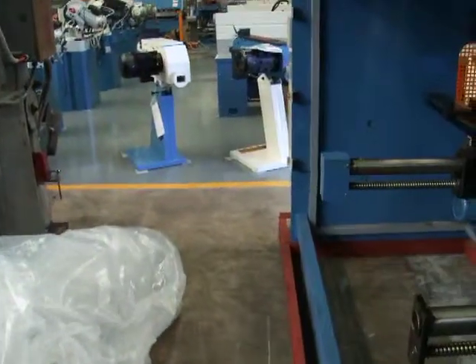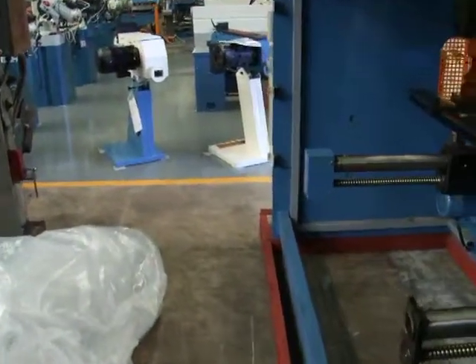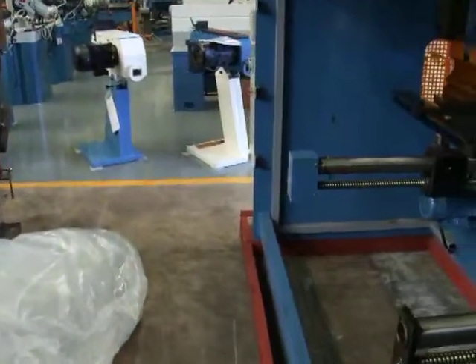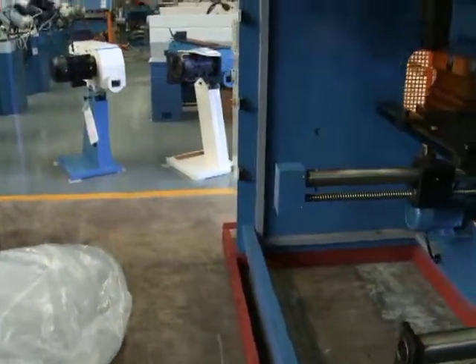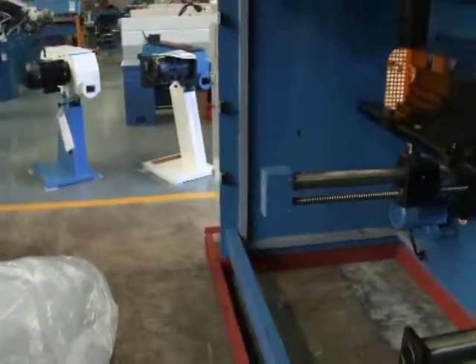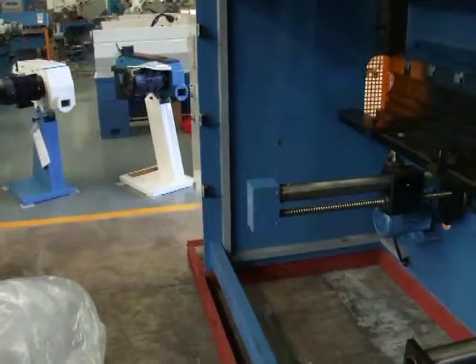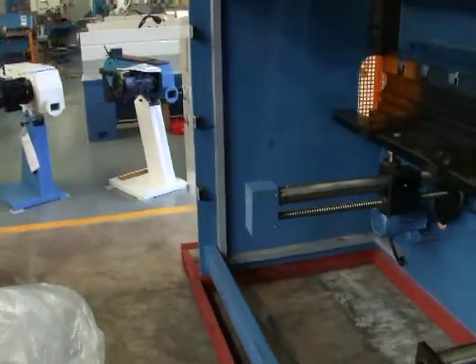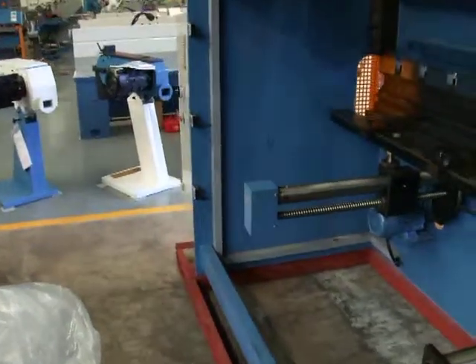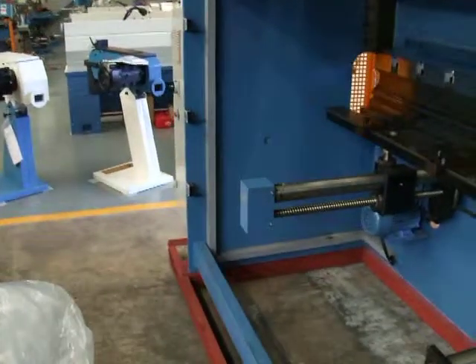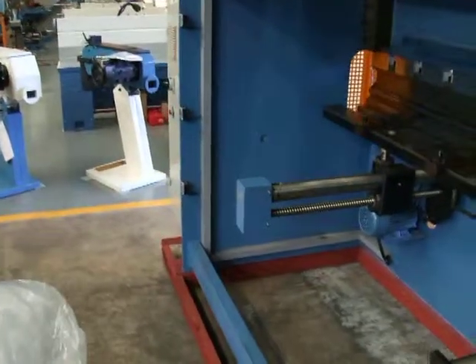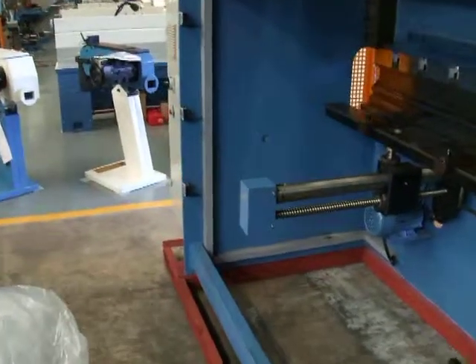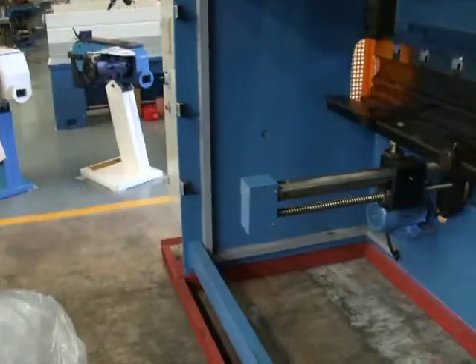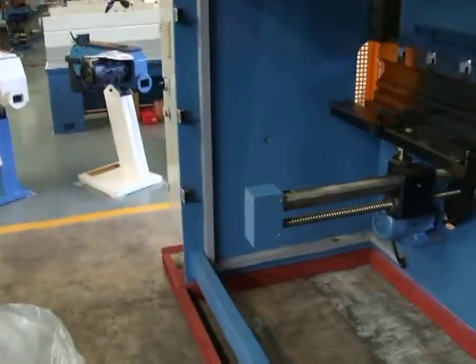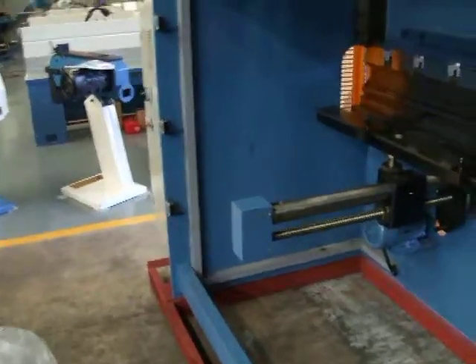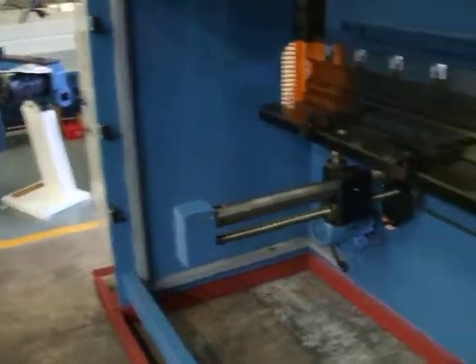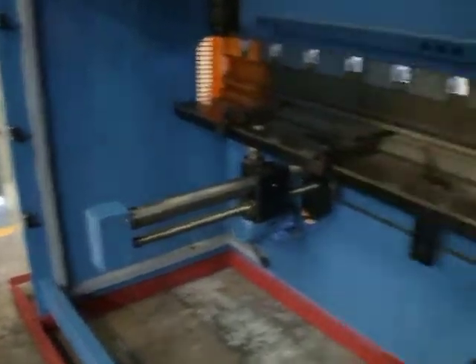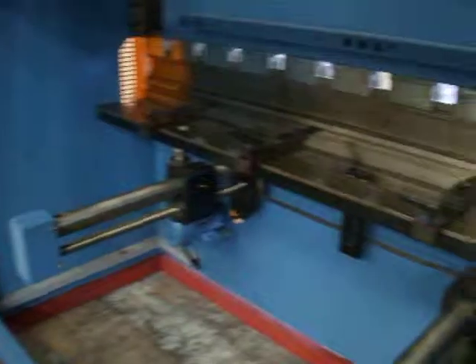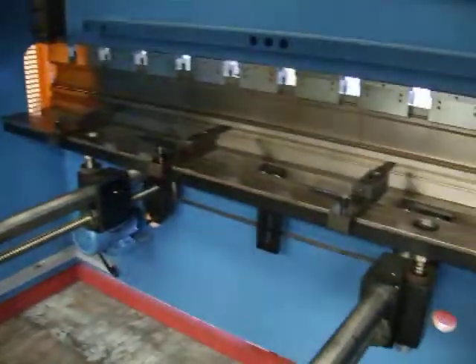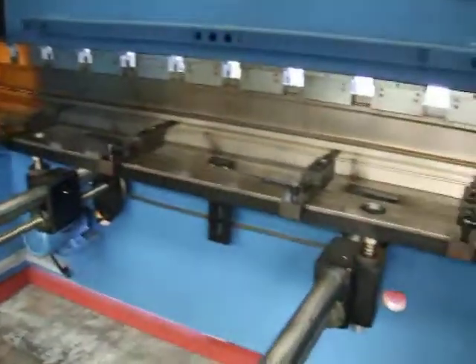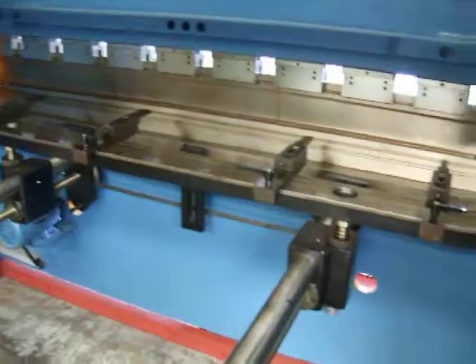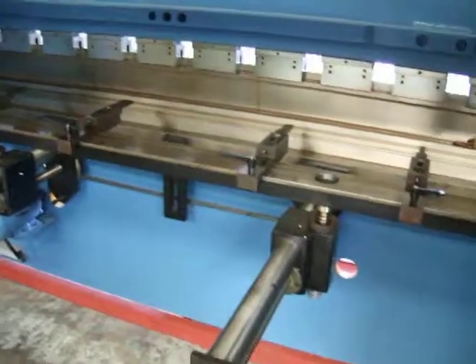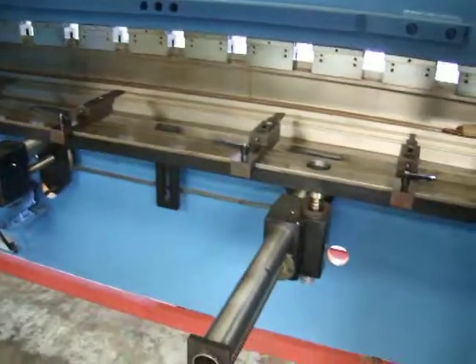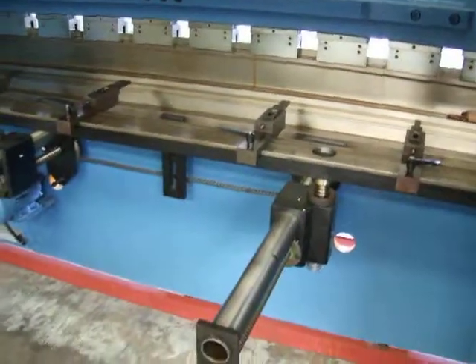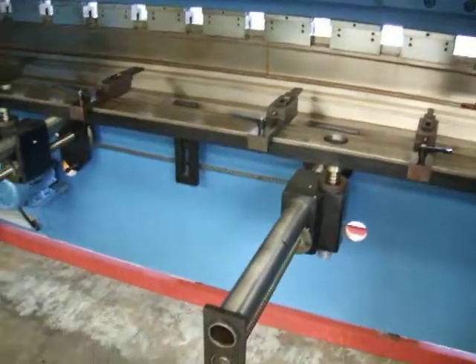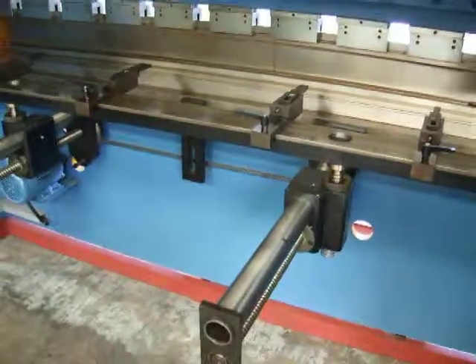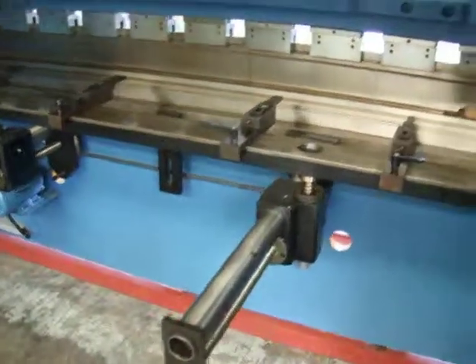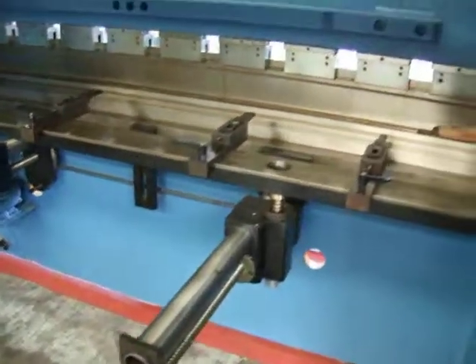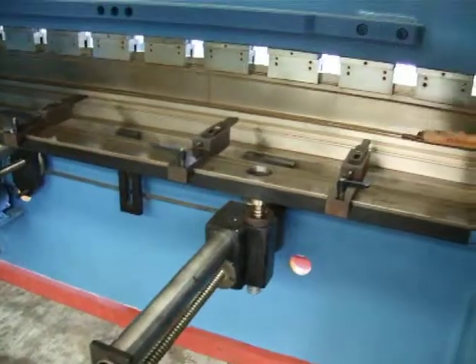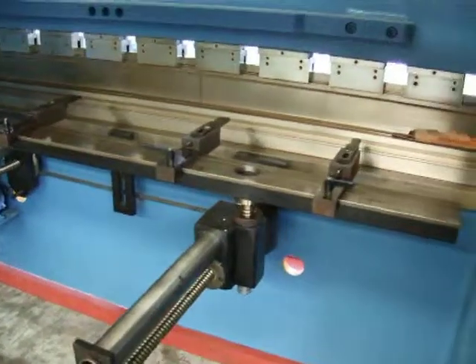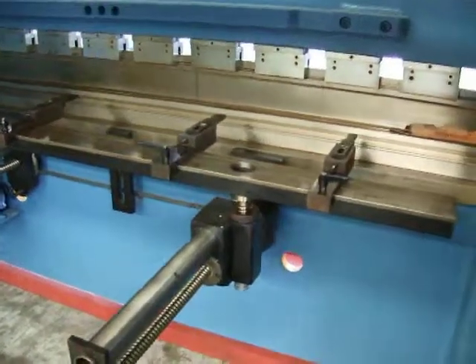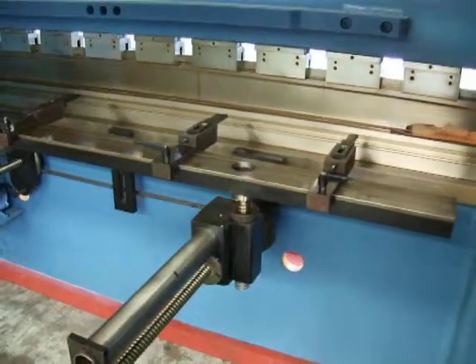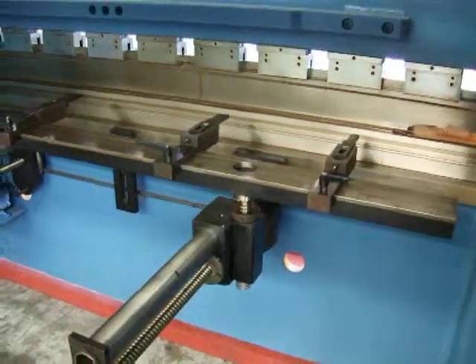Safety light guards at the rear, very open. Power ball screw back gauge with four back gauge fingers.